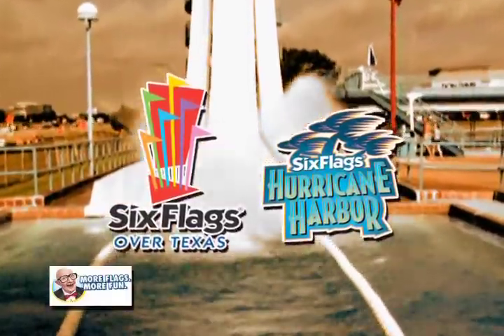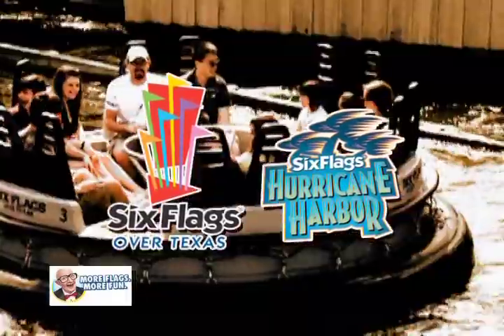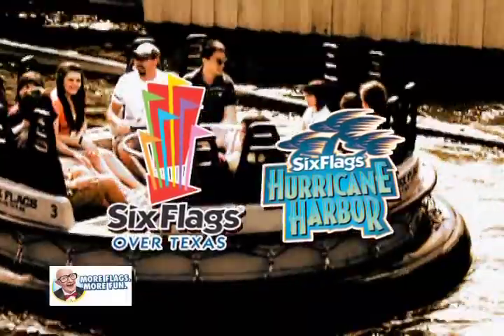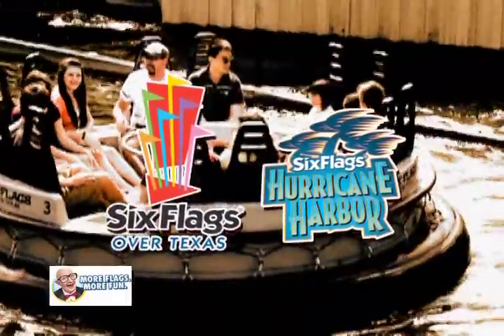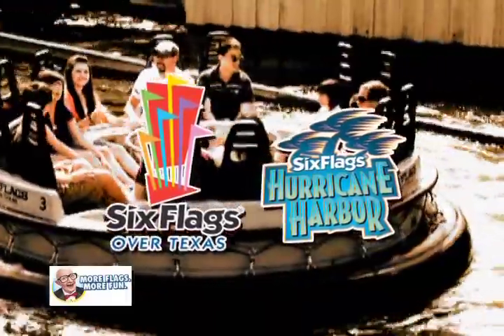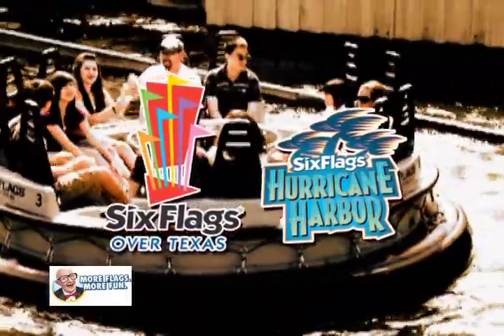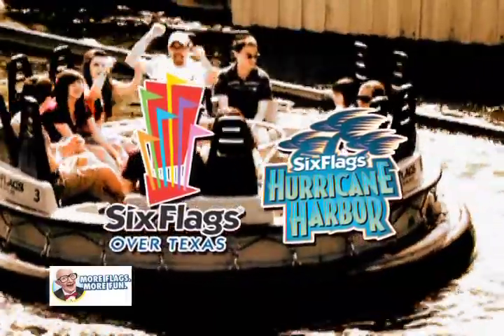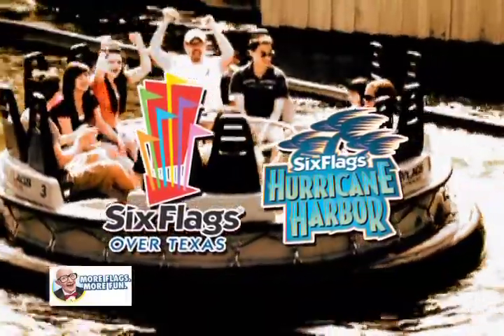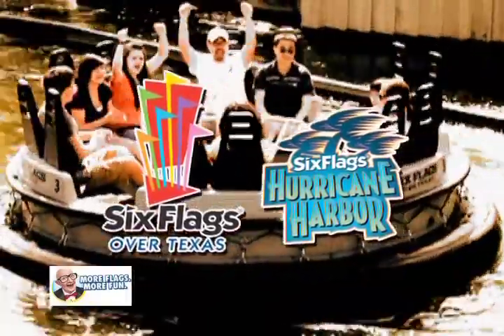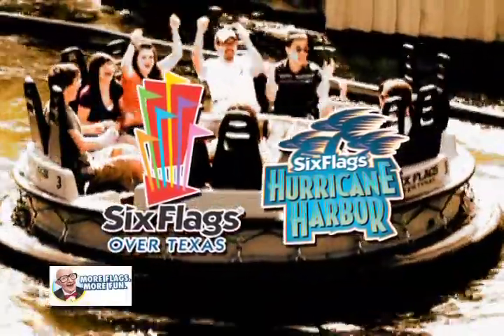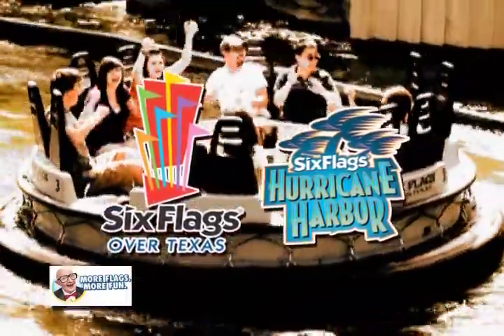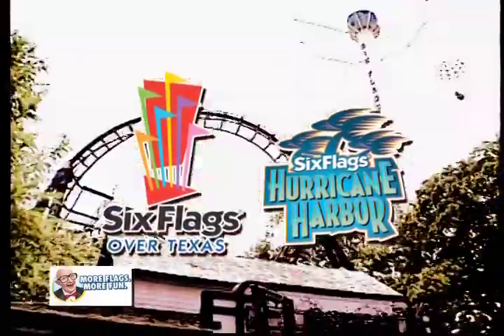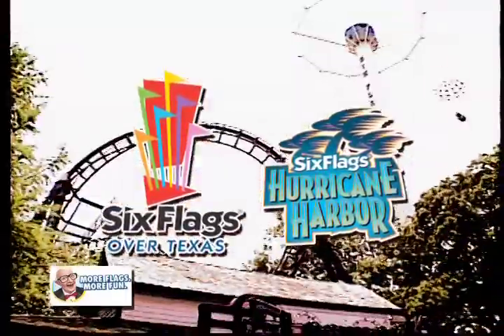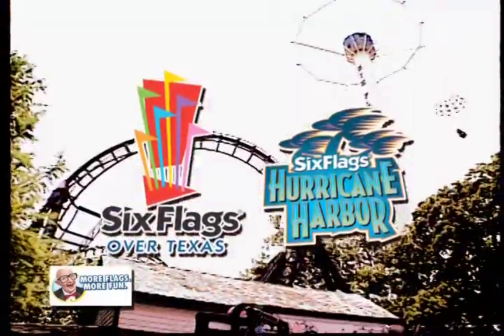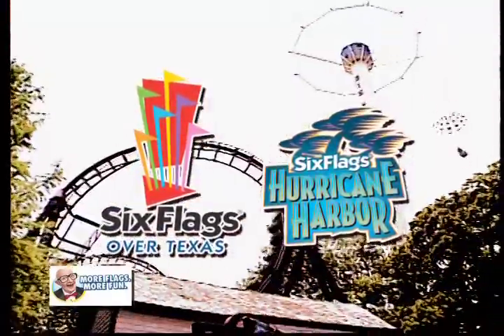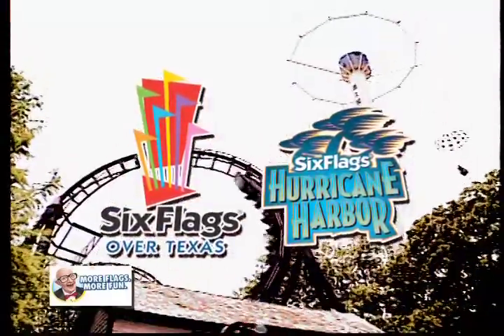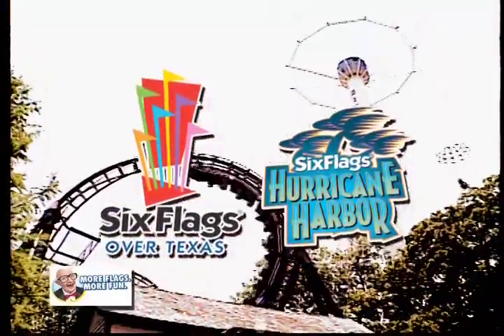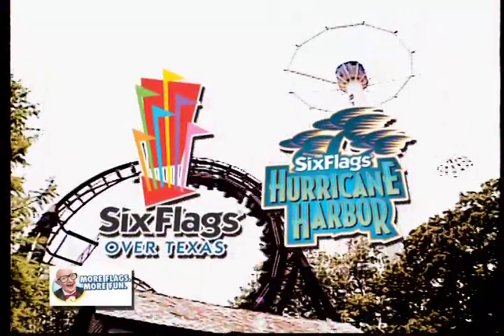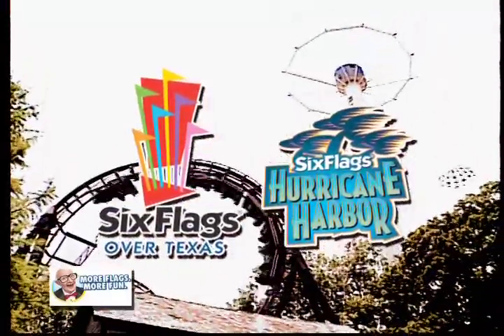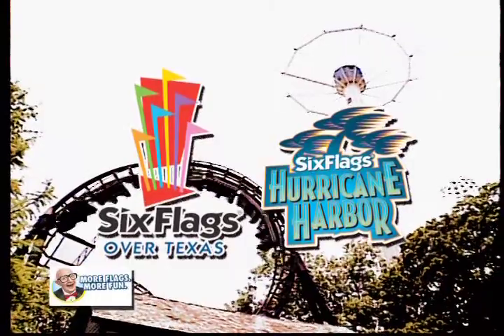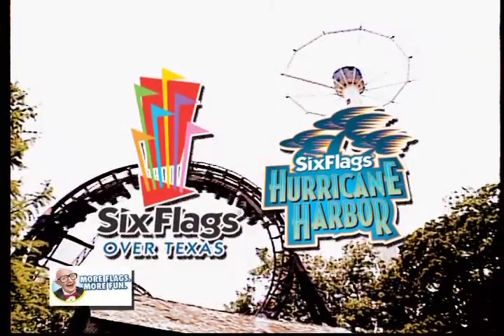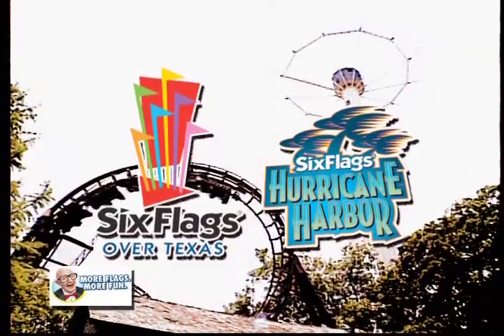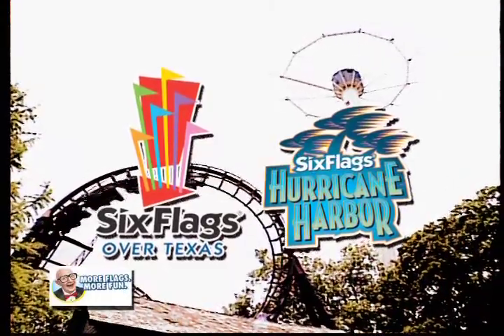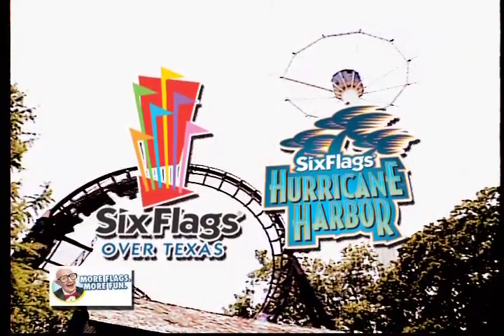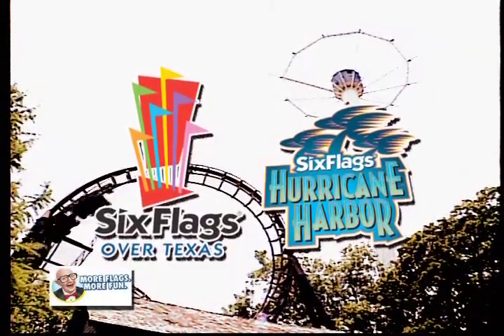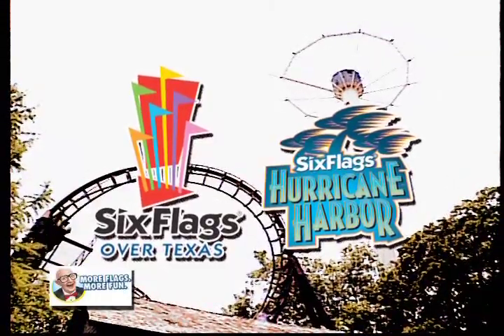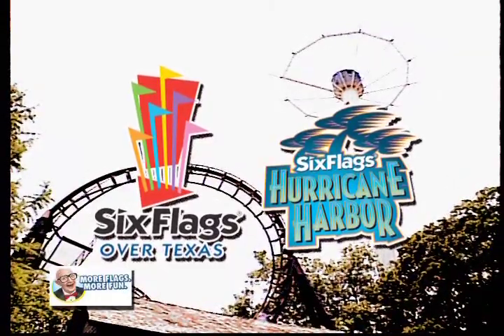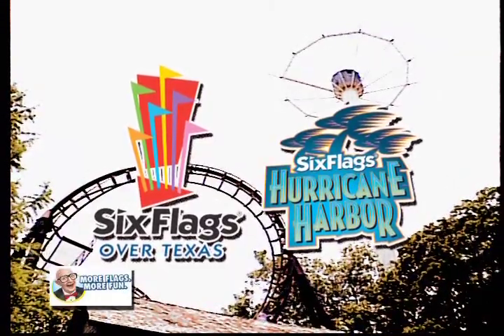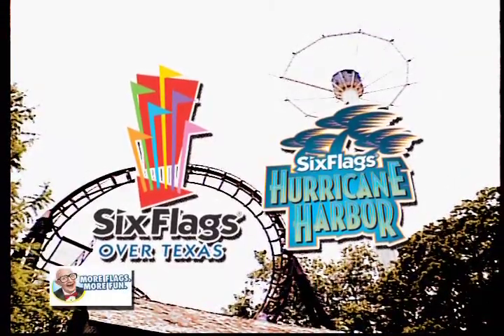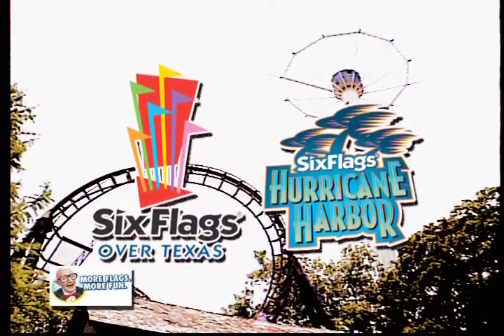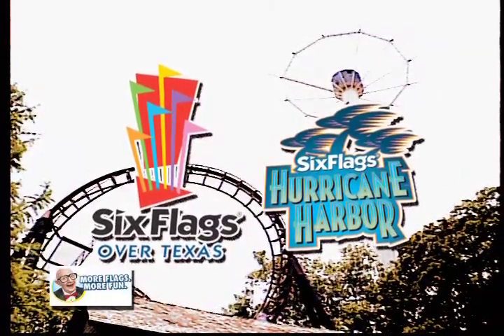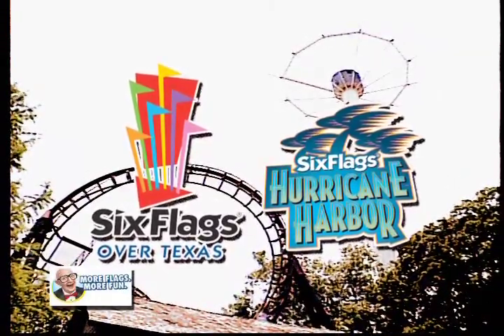Thank you for being a valued member of our family. As a Six Flags Over Texas season pass holder, have a great day.